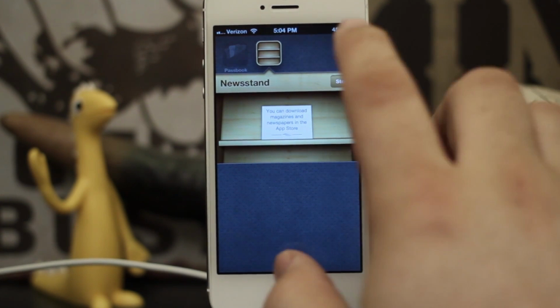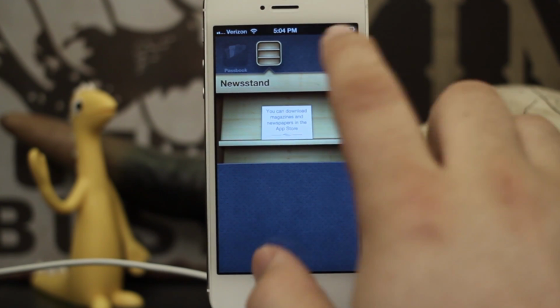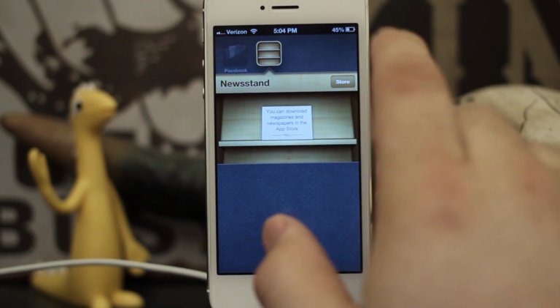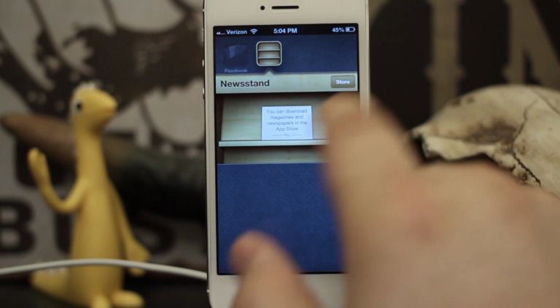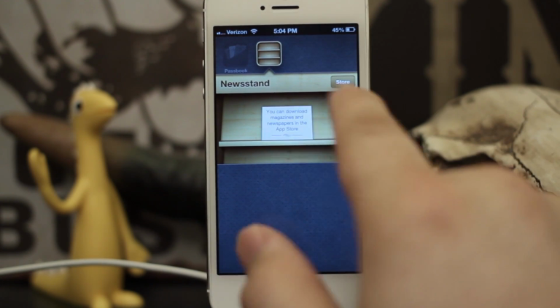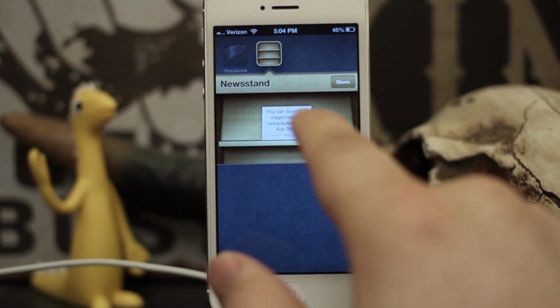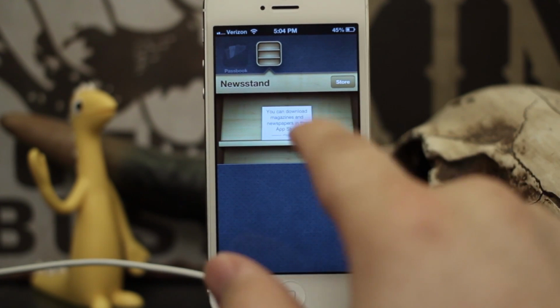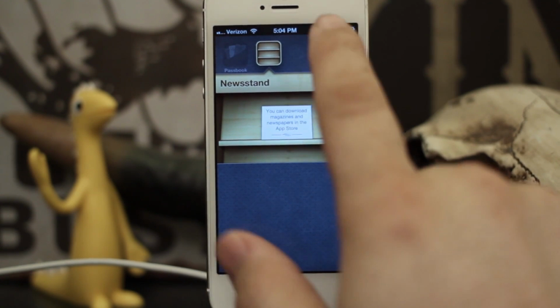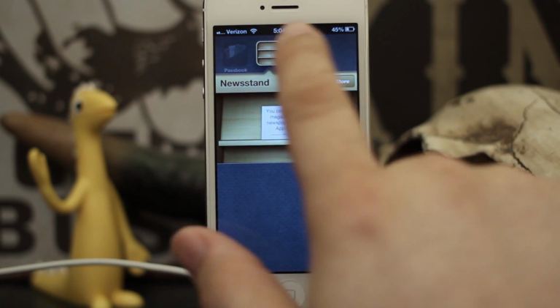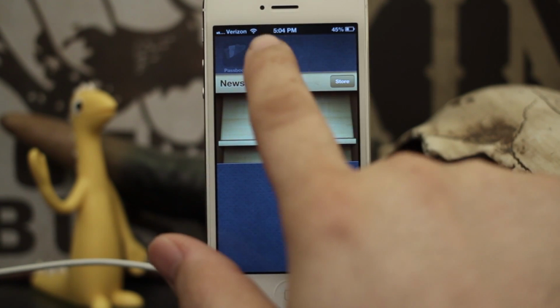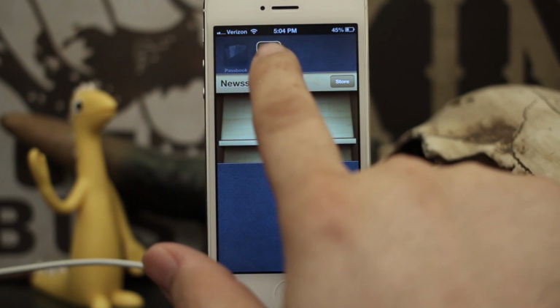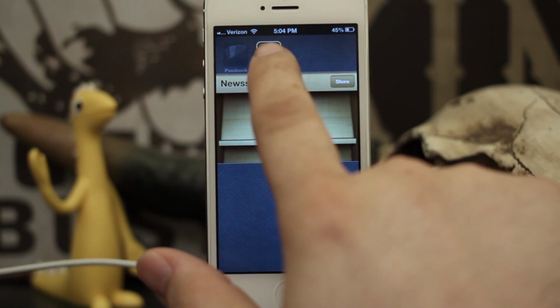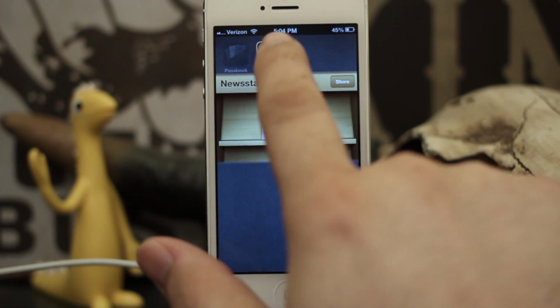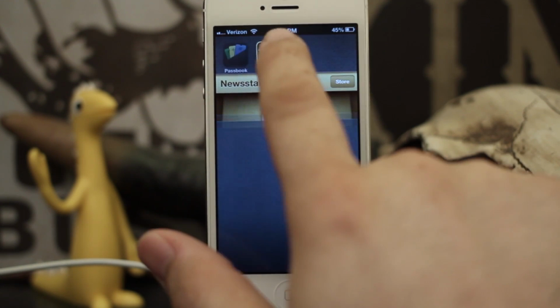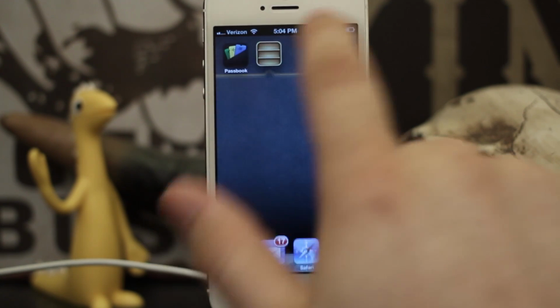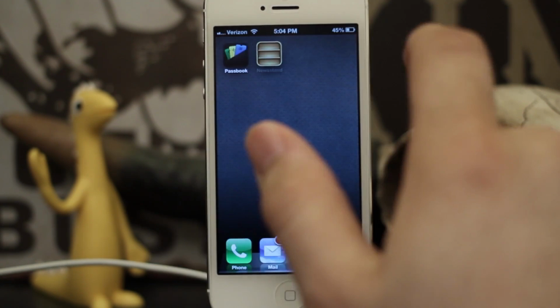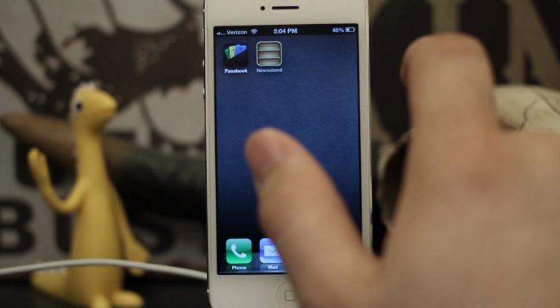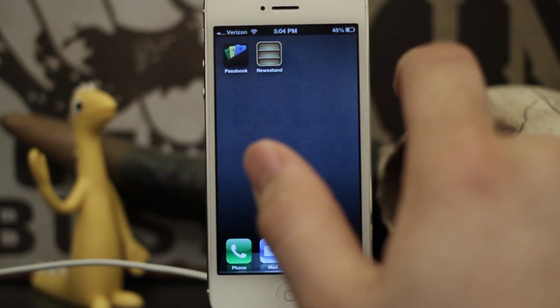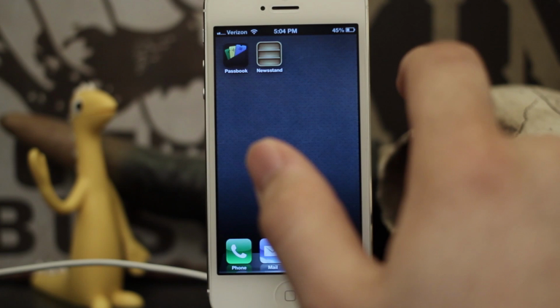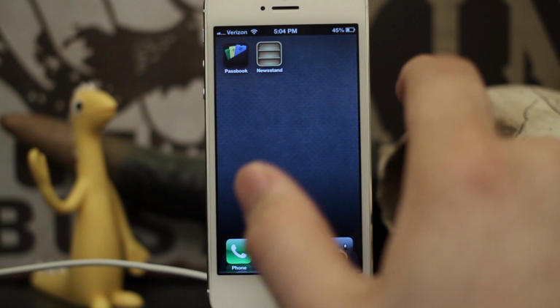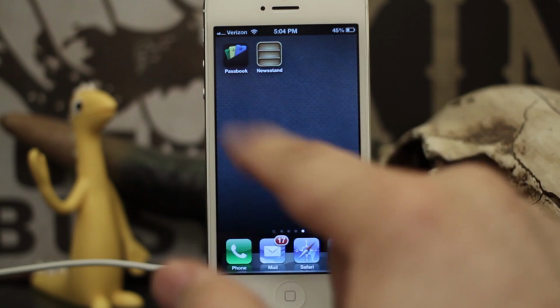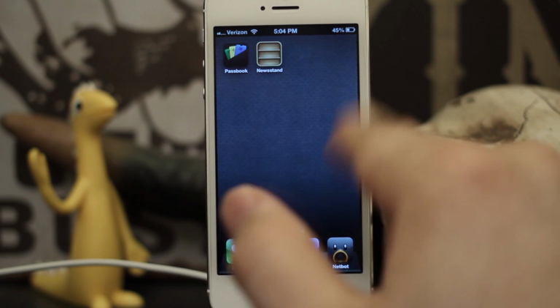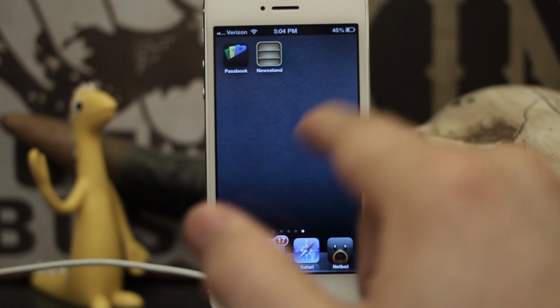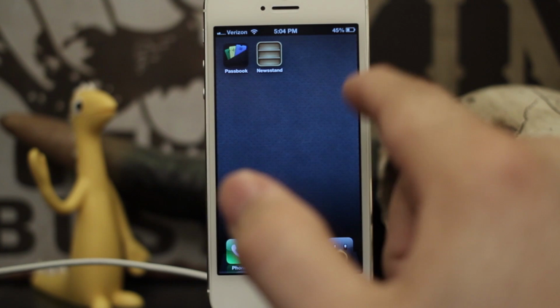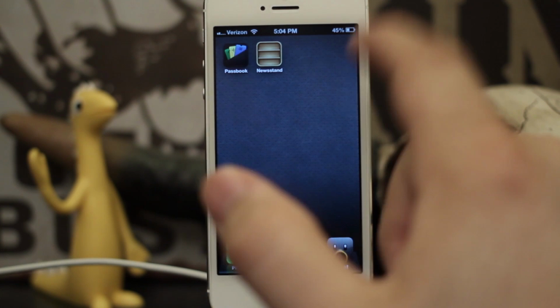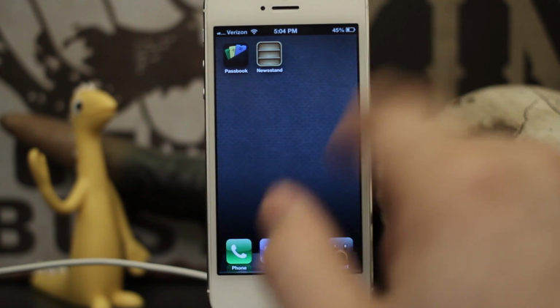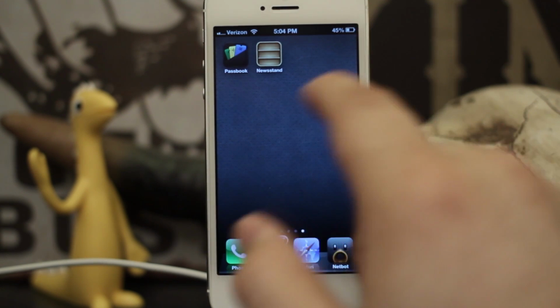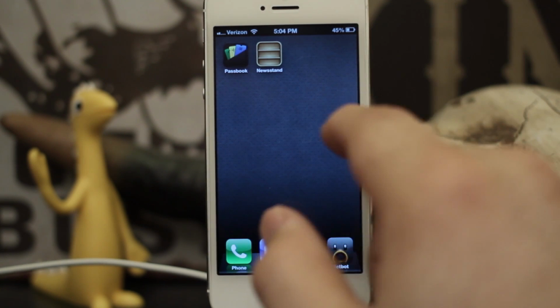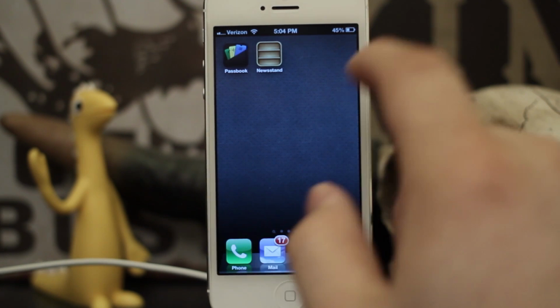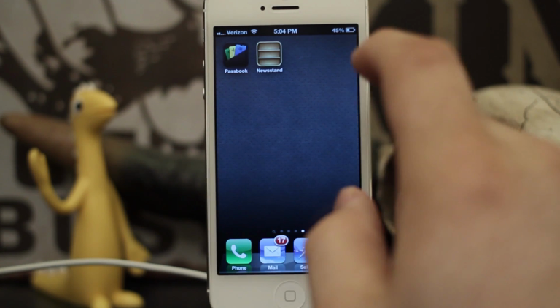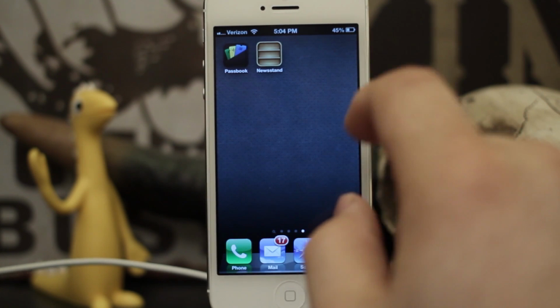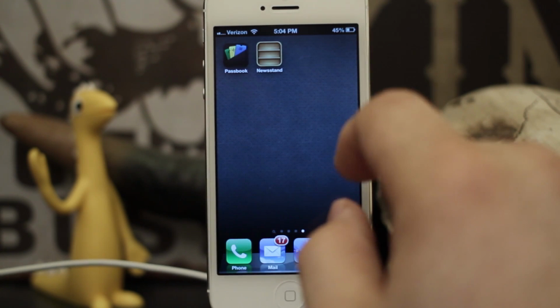As you can see, it opens up just like a folder and we can place things like magazines in it.